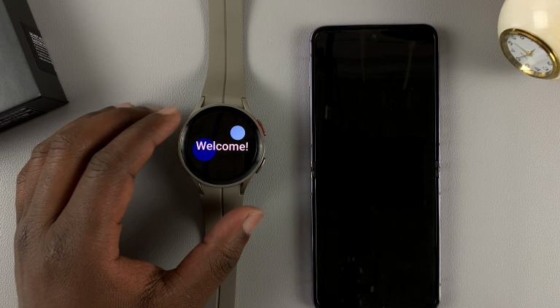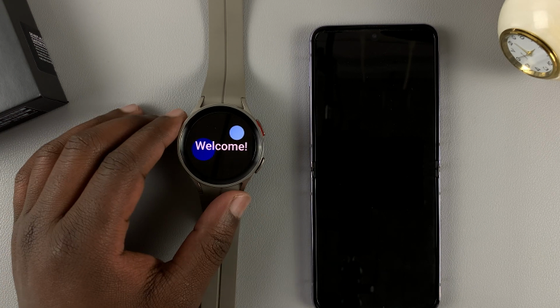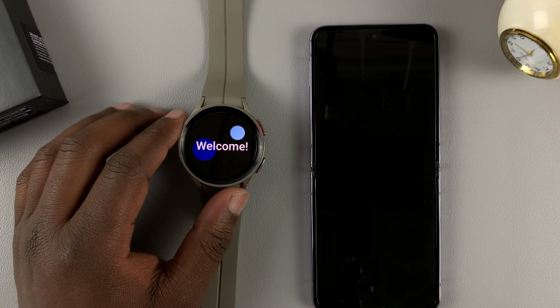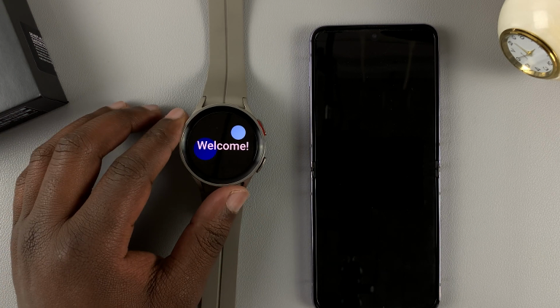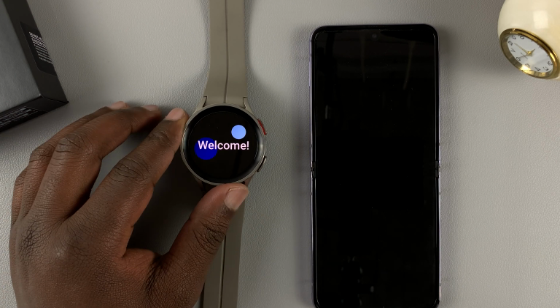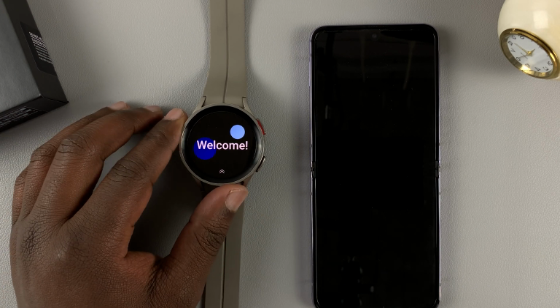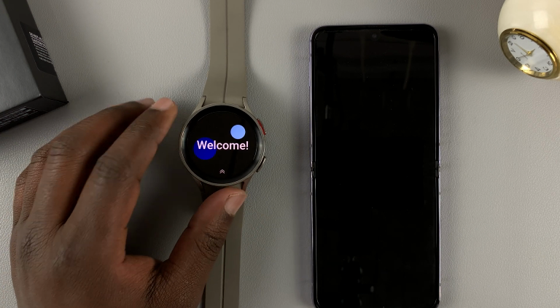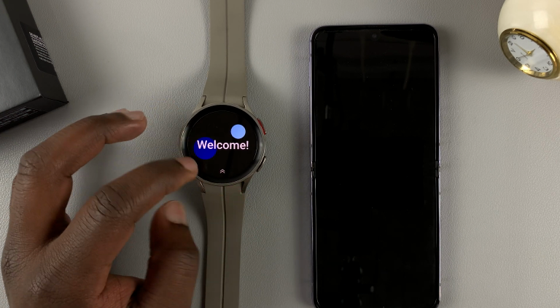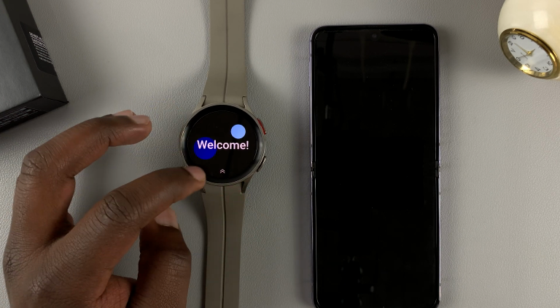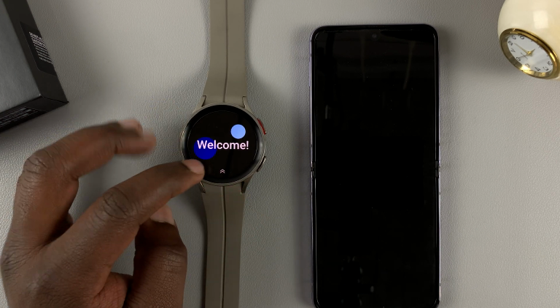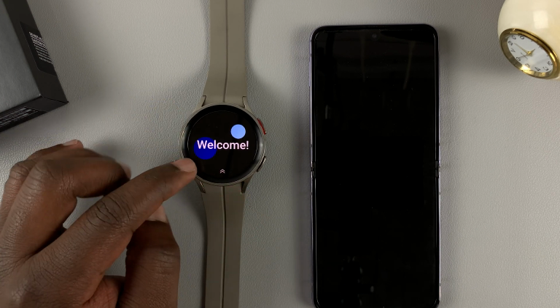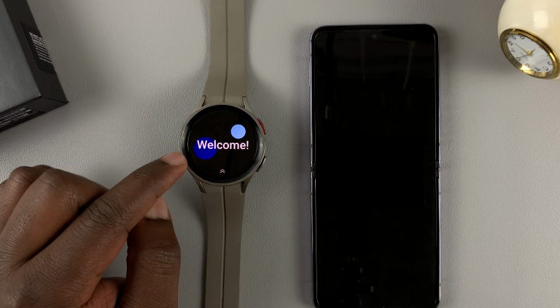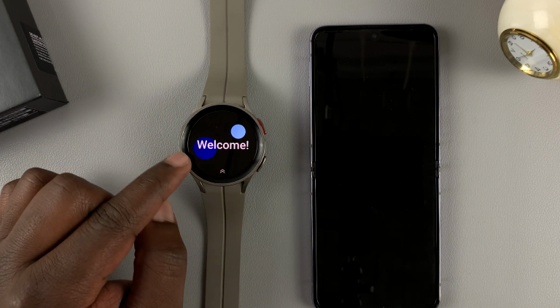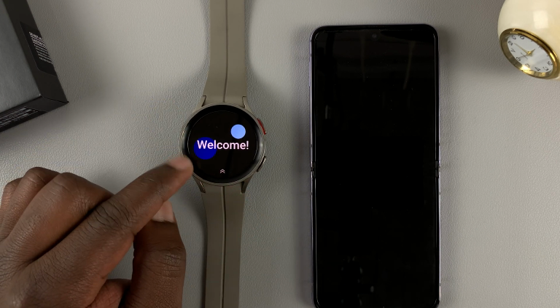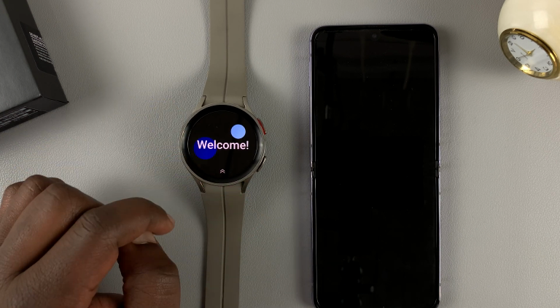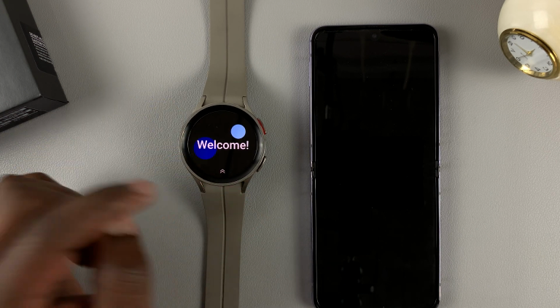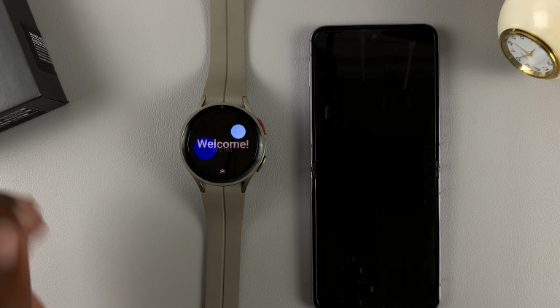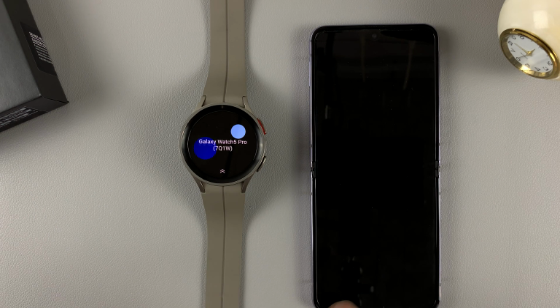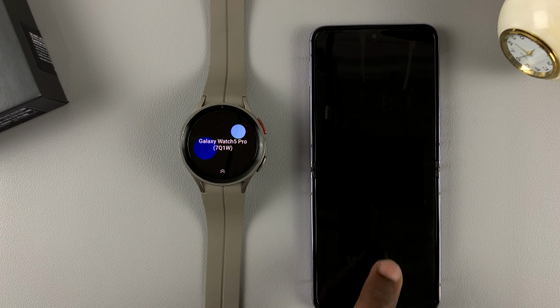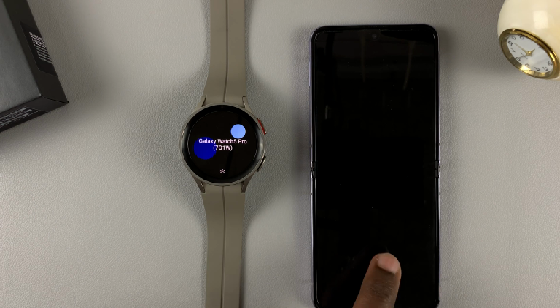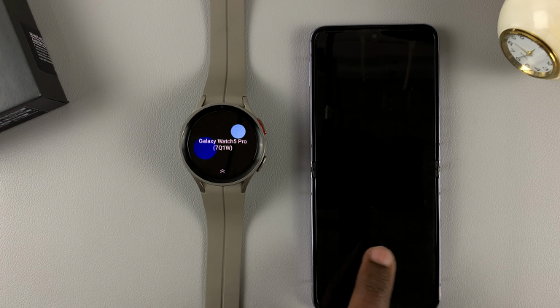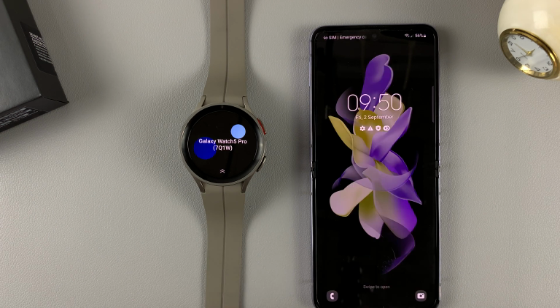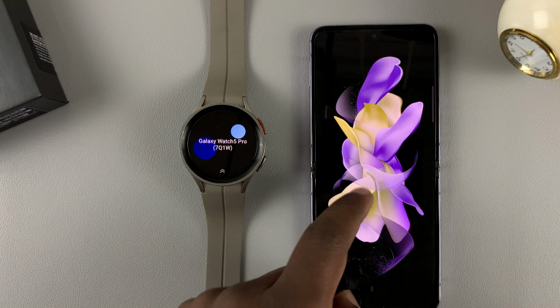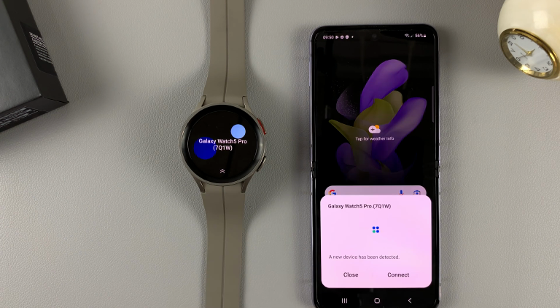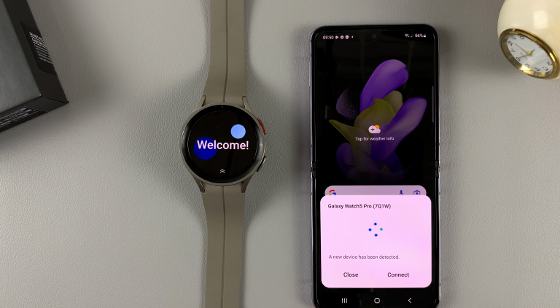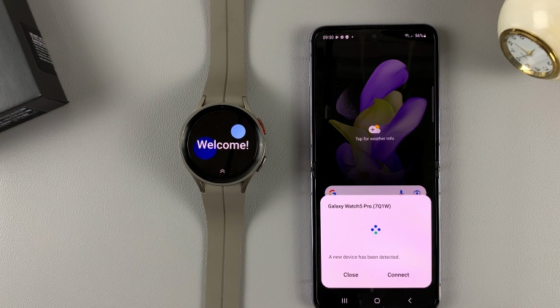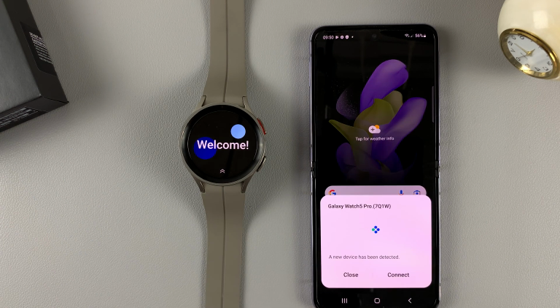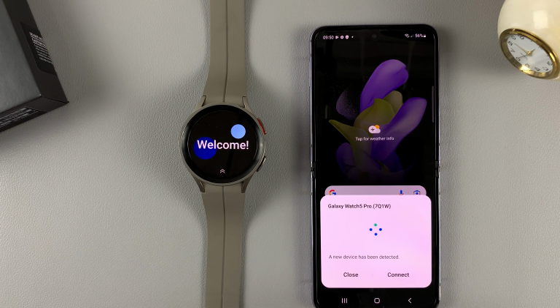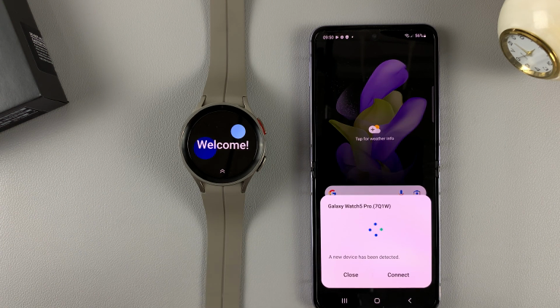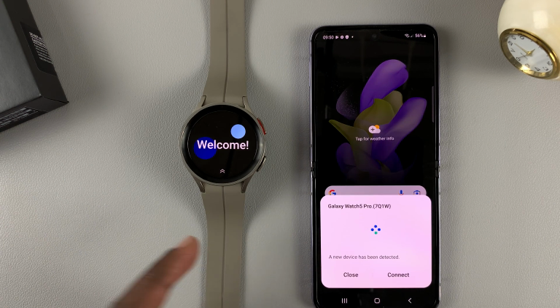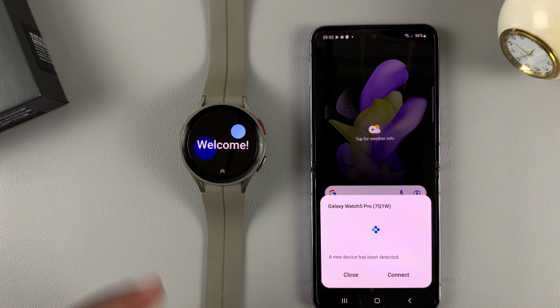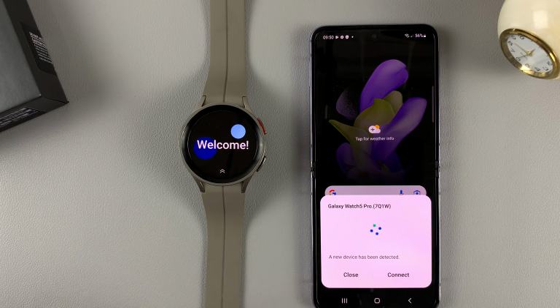Once it restarts, you should see the welcome screen. Now you need your phone to complete the setup process.